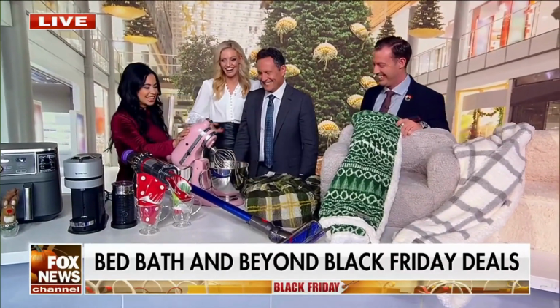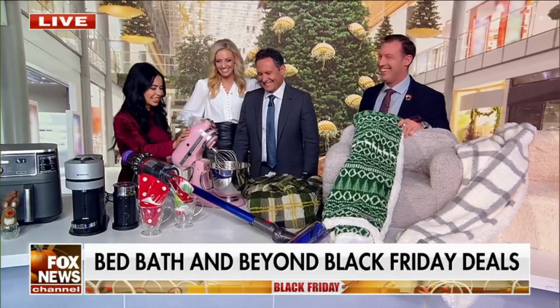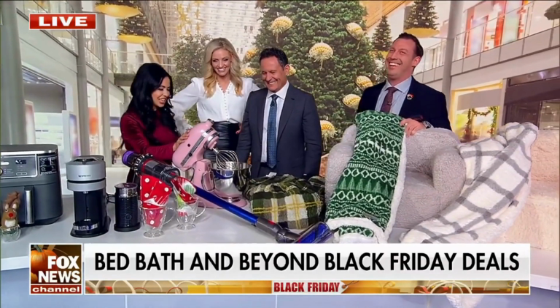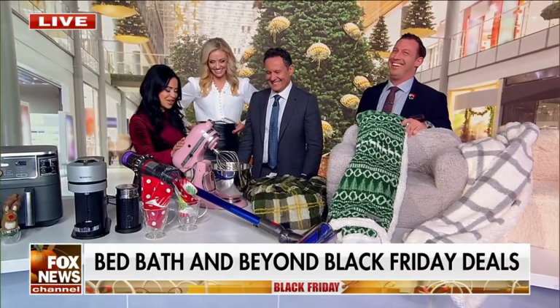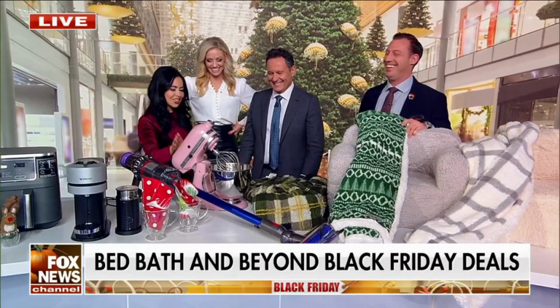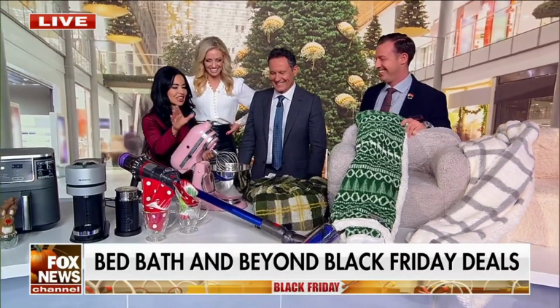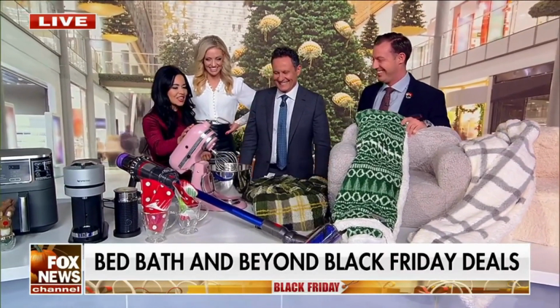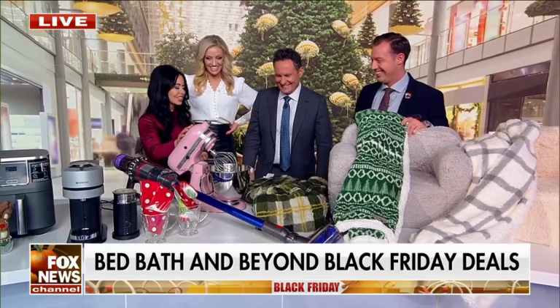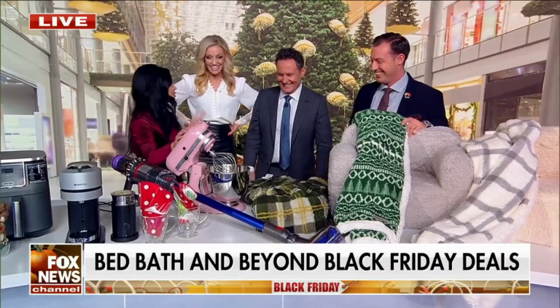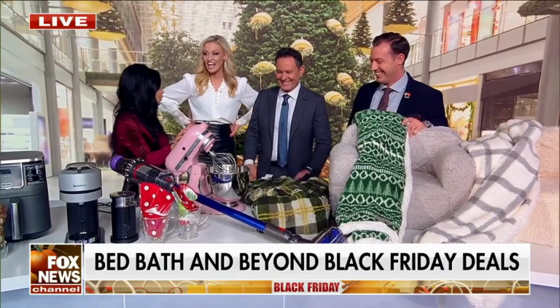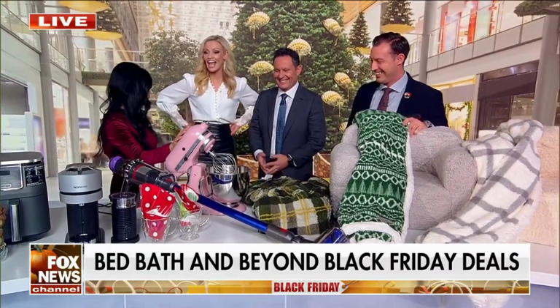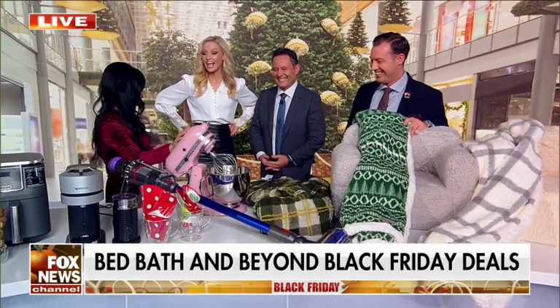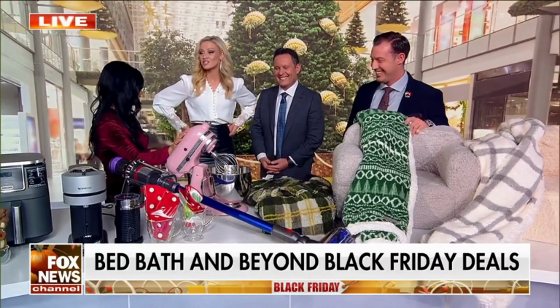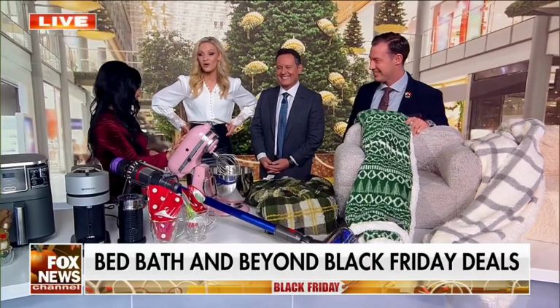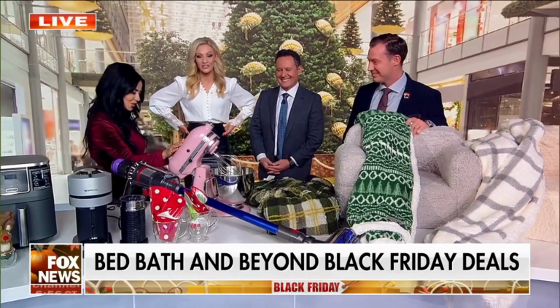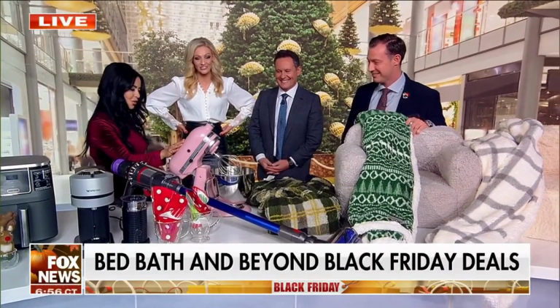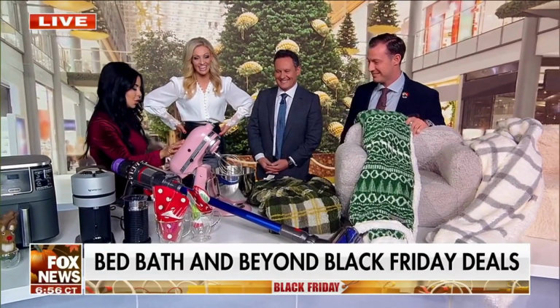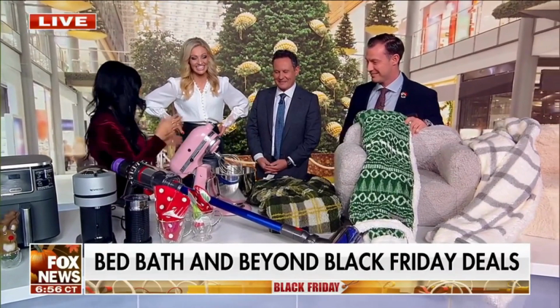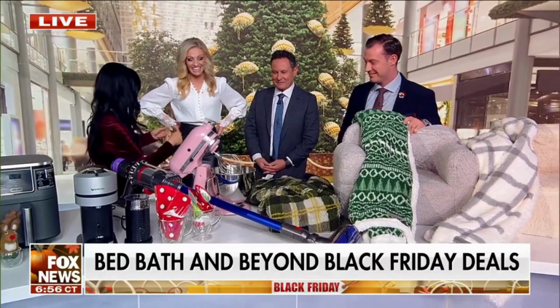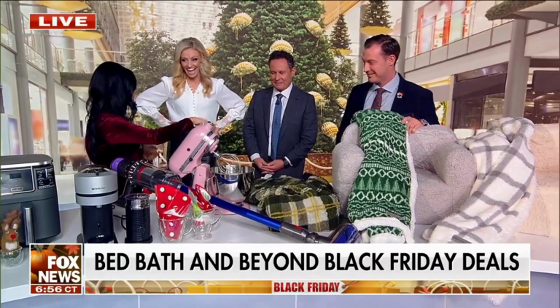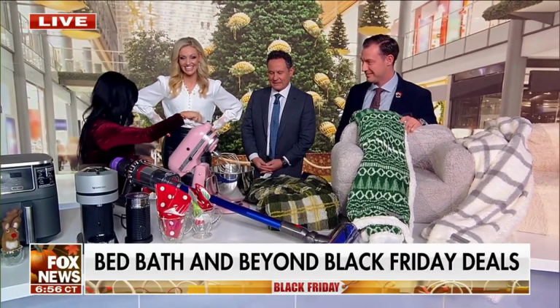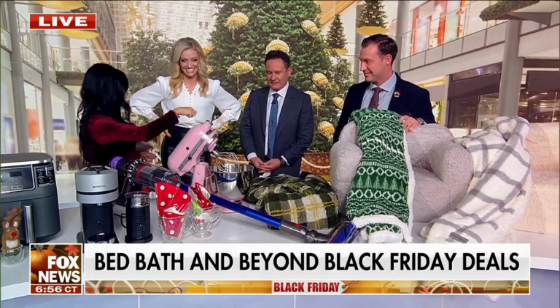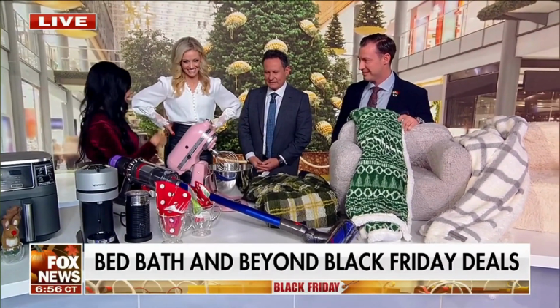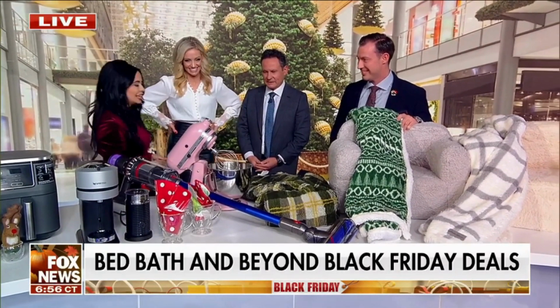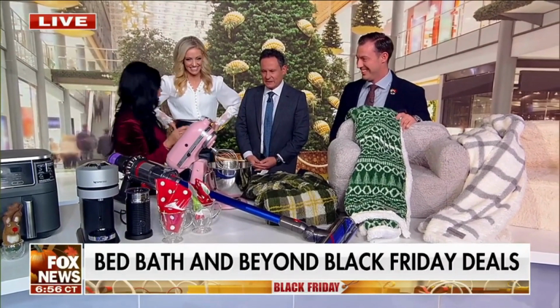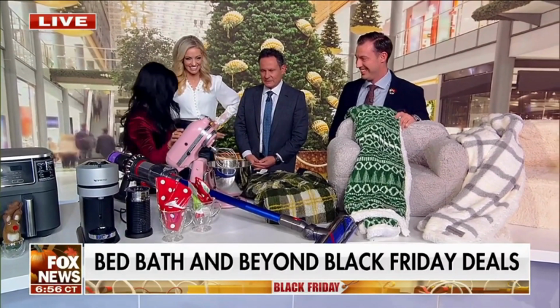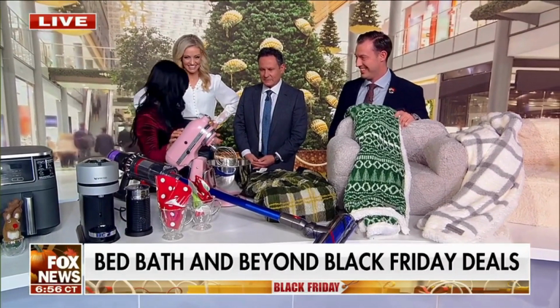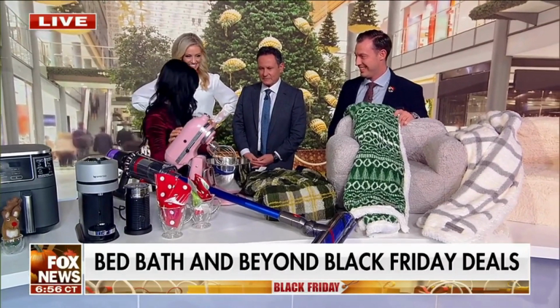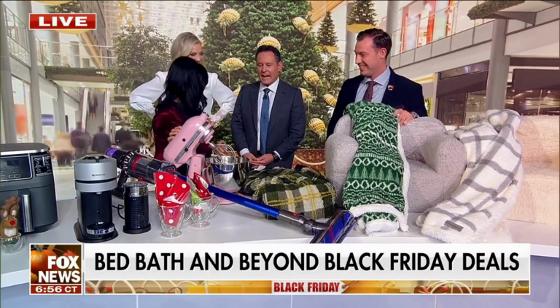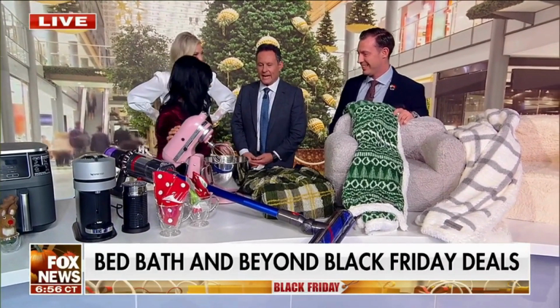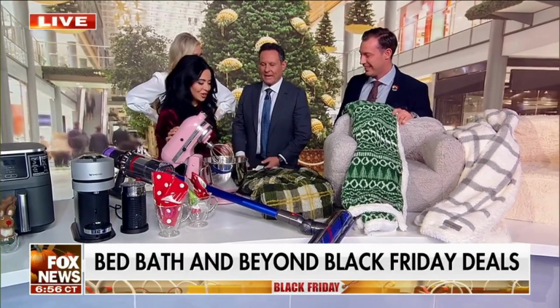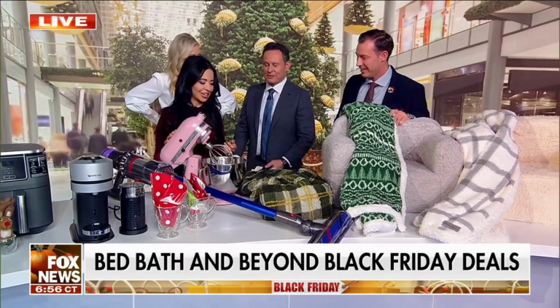The KitchenAid mixer. I love that this comes in multiple colors. It's so cute. I need that. I hear you're cooking later. I am!